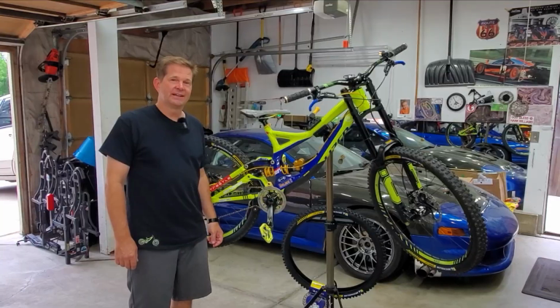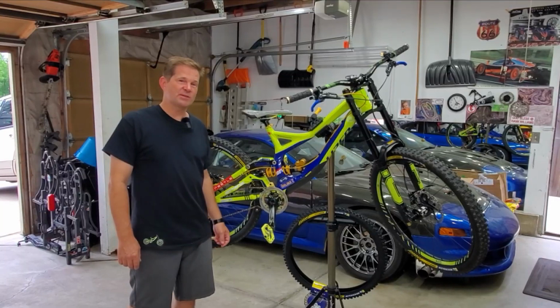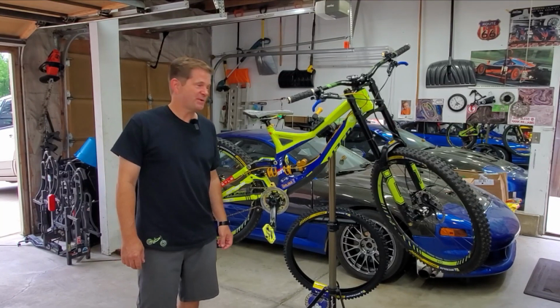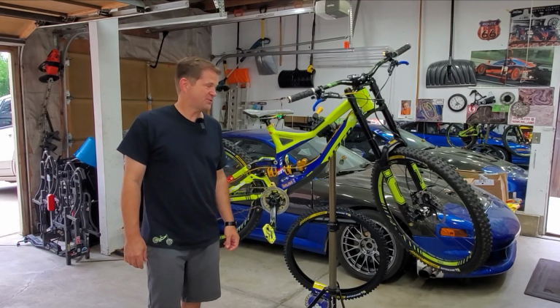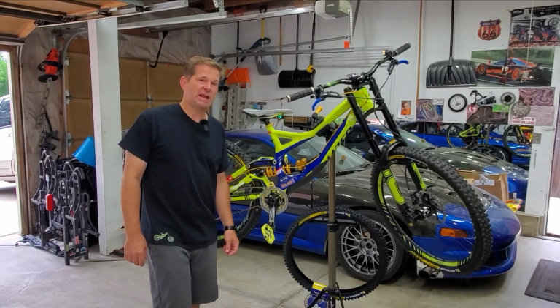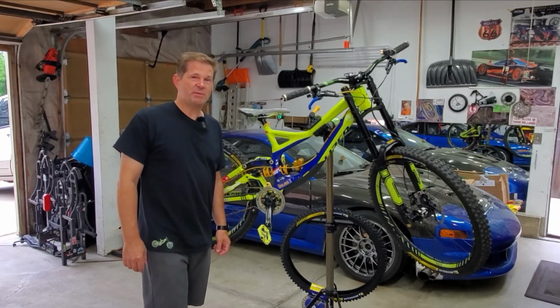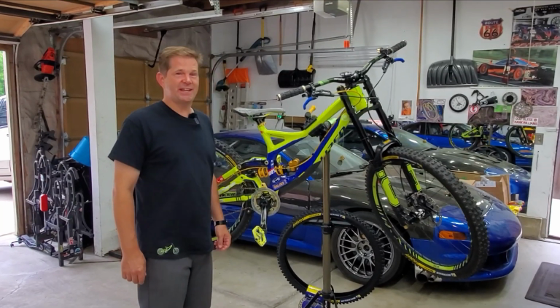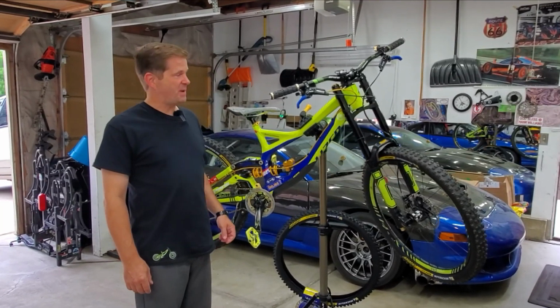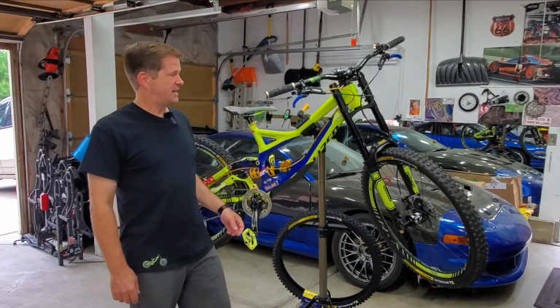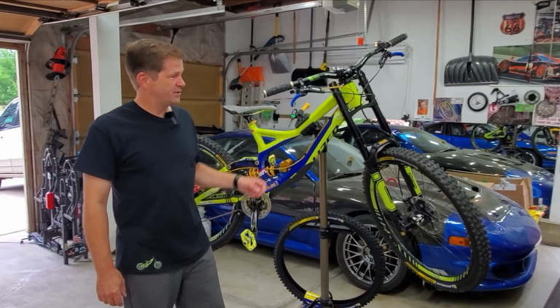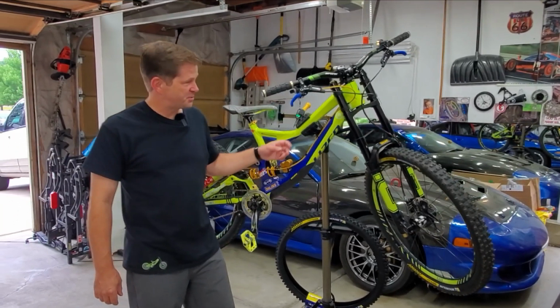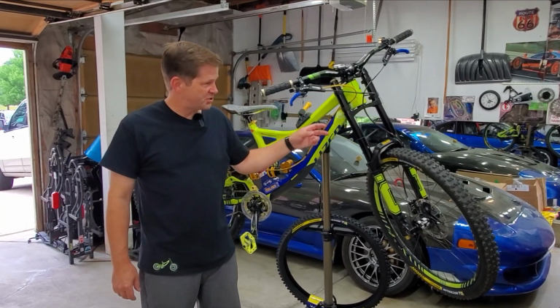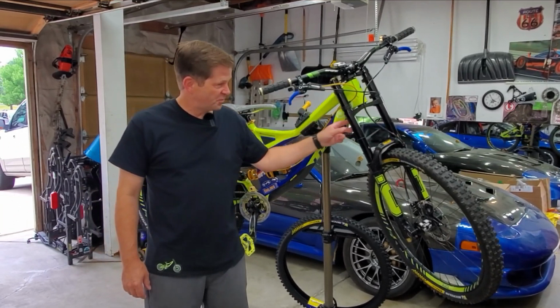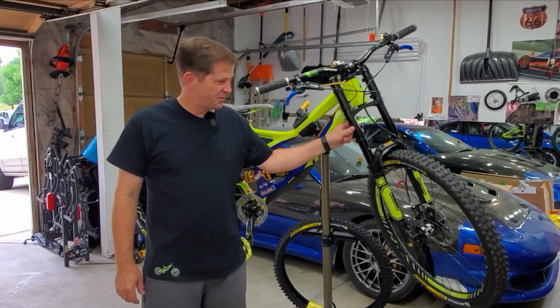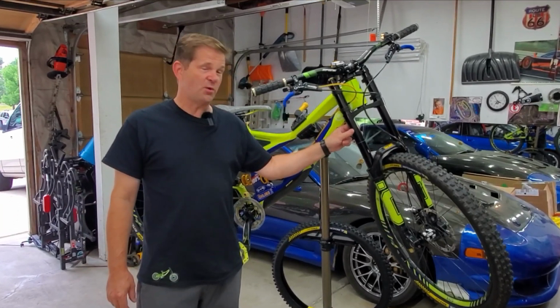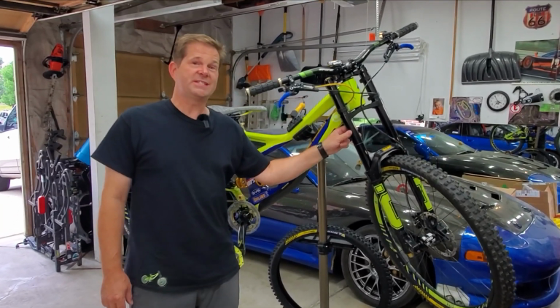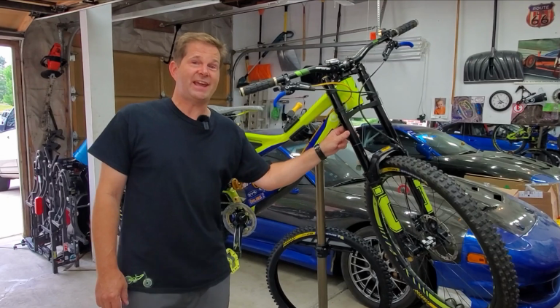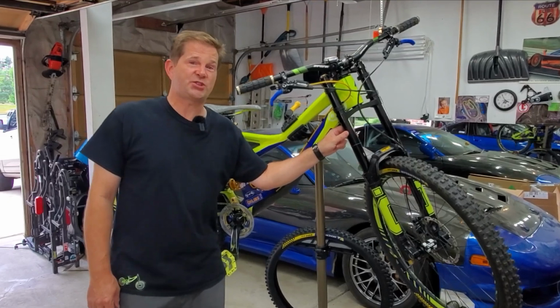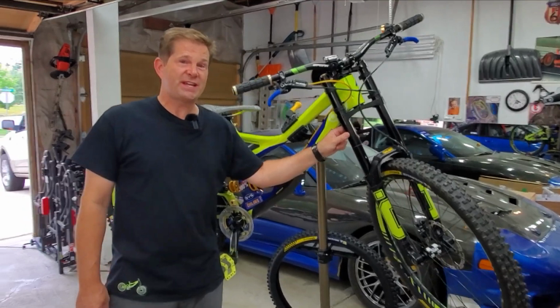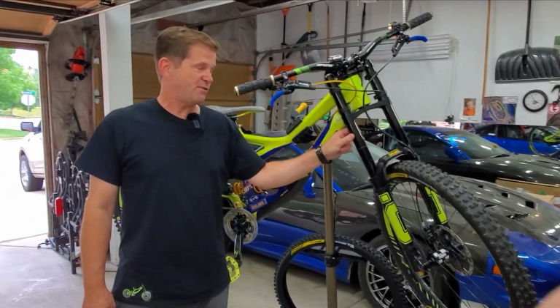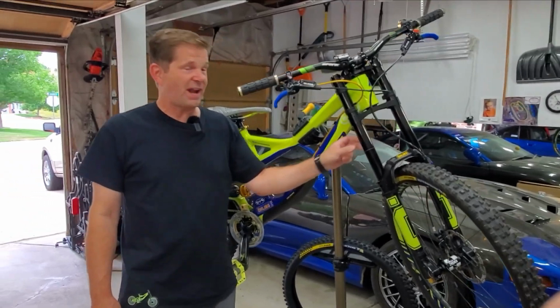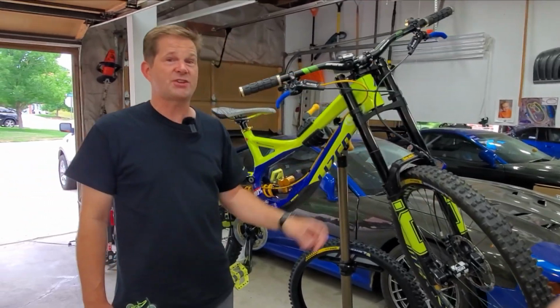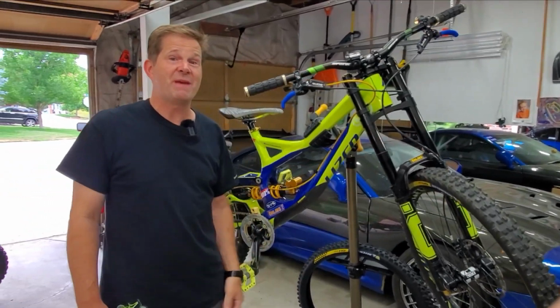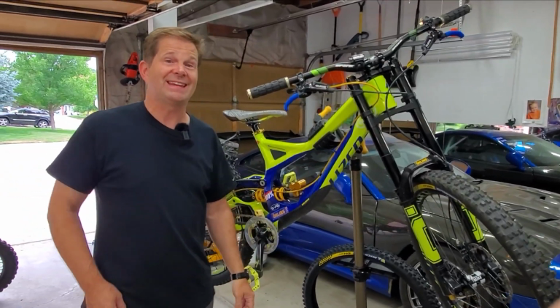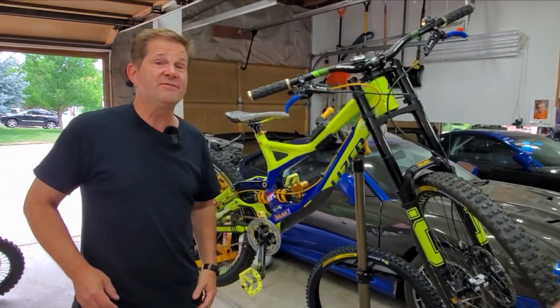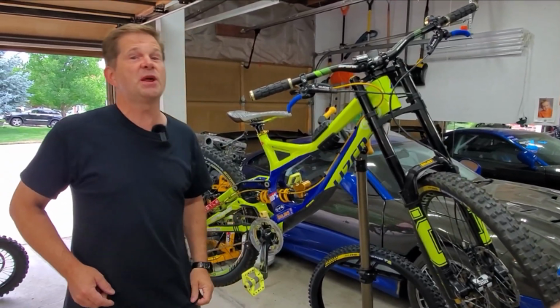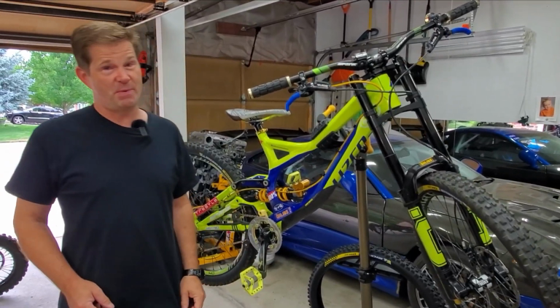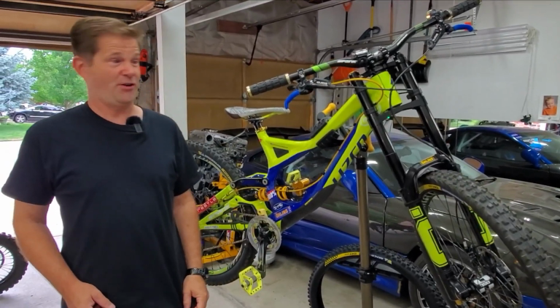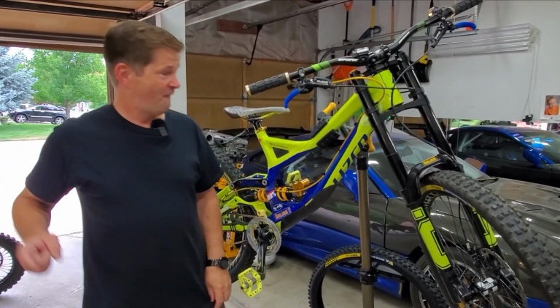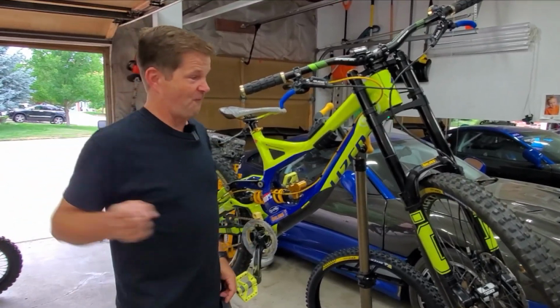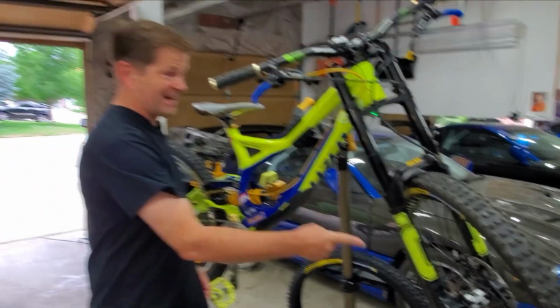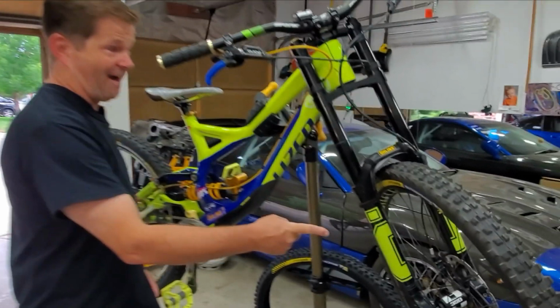Hey, what's up guys? Today I'm going to be taking the best downhill suspension in the world, the Öhlins DH38, and we're going to actually make it even better right now.